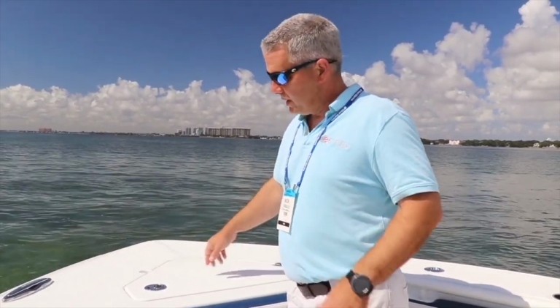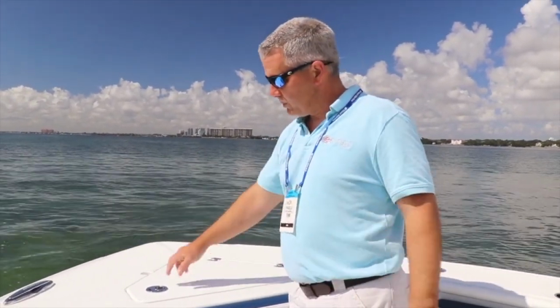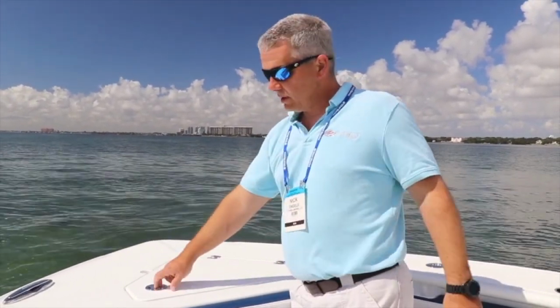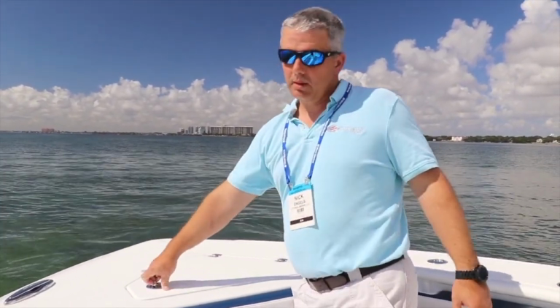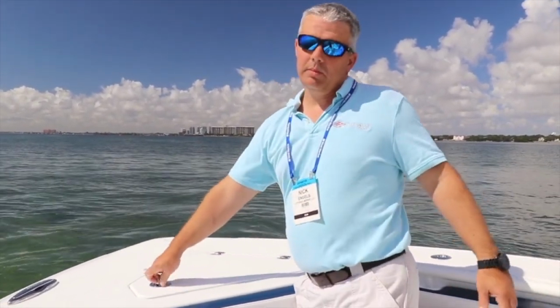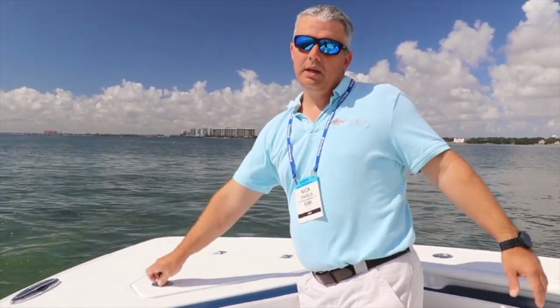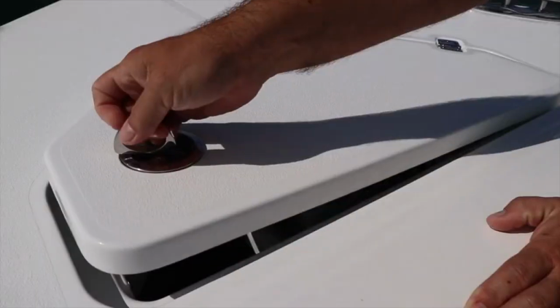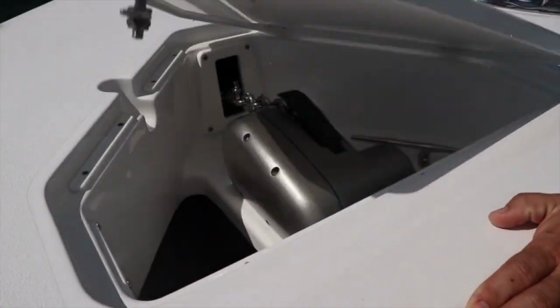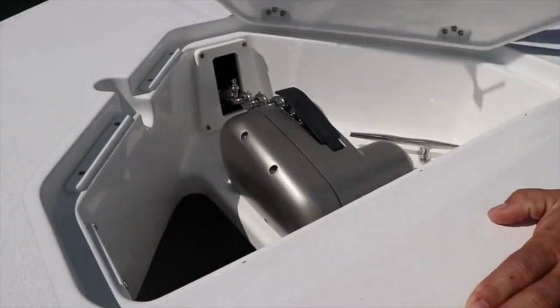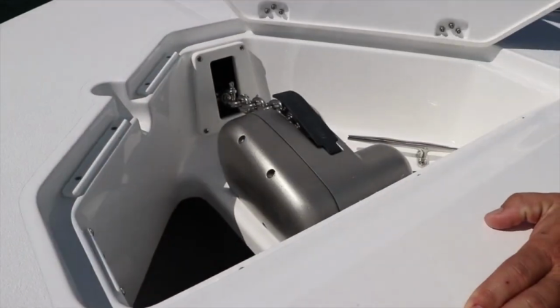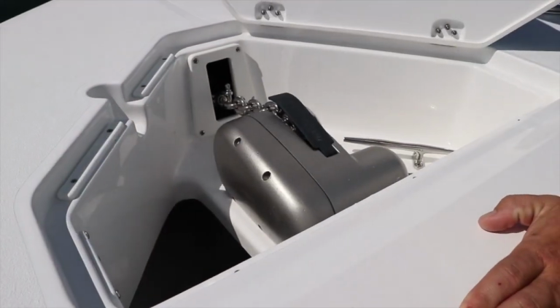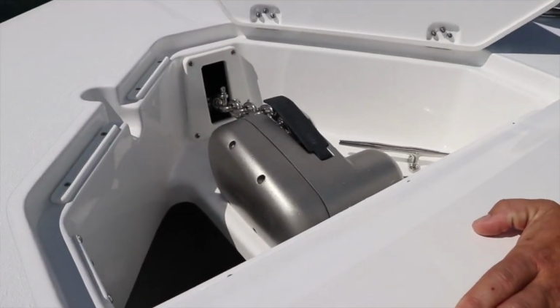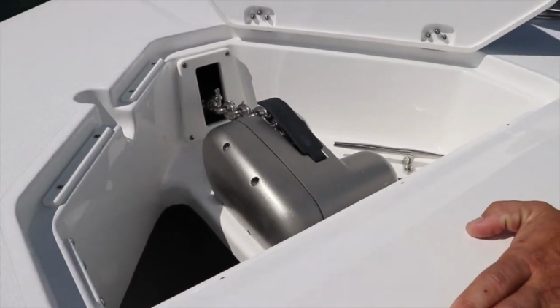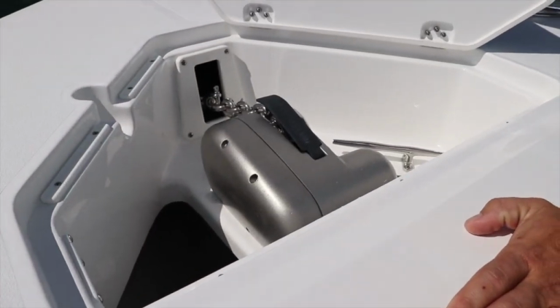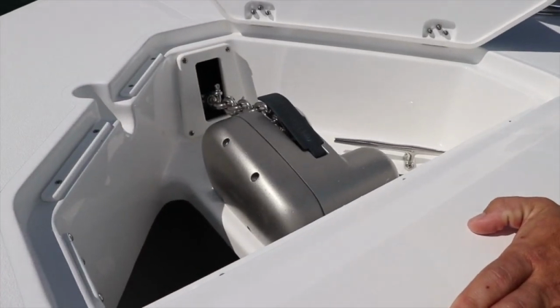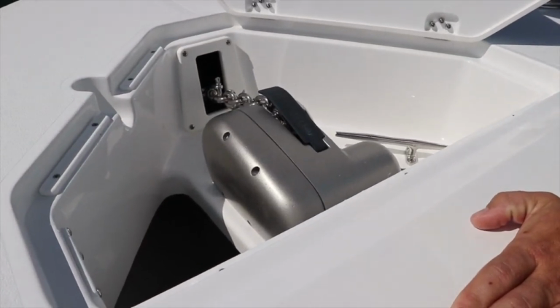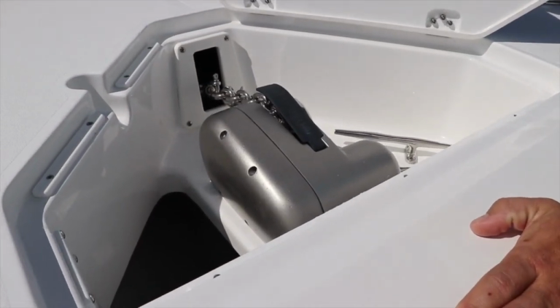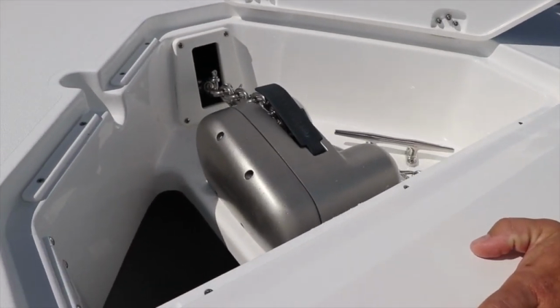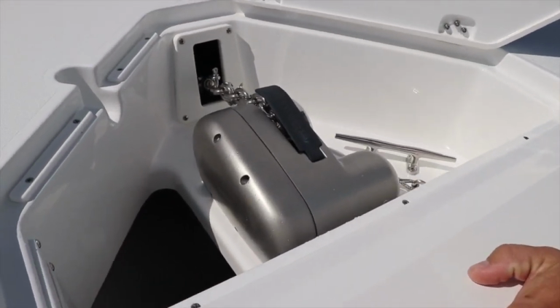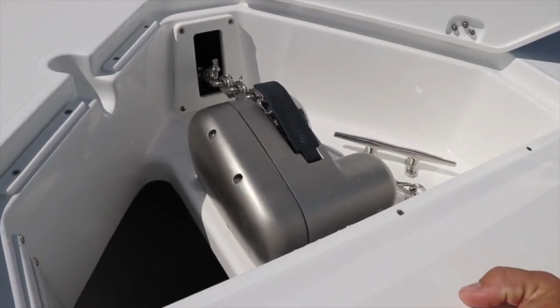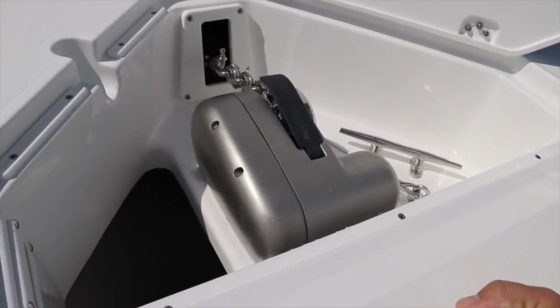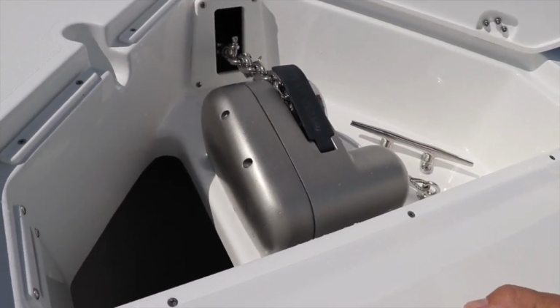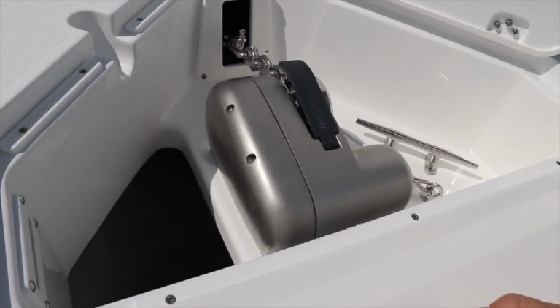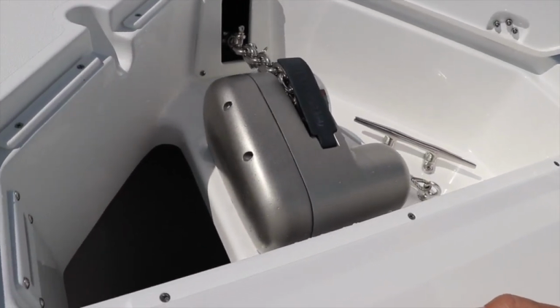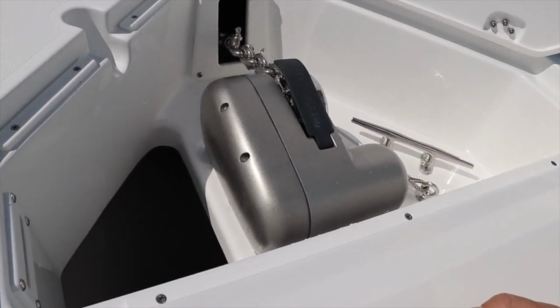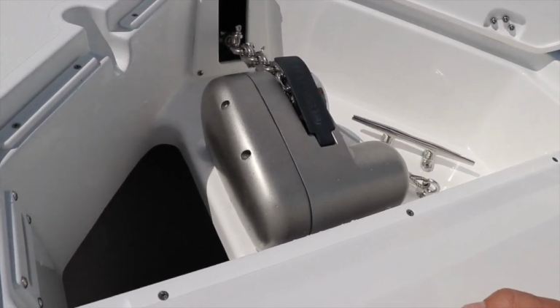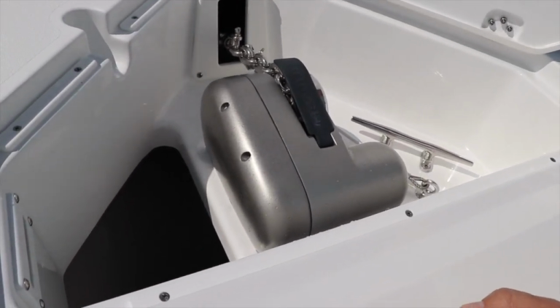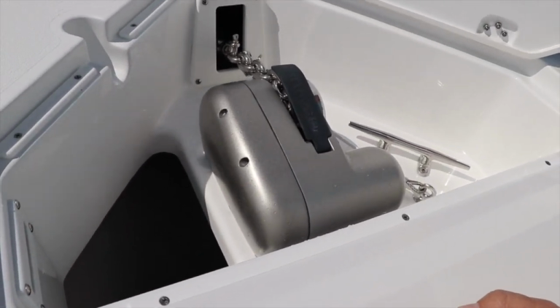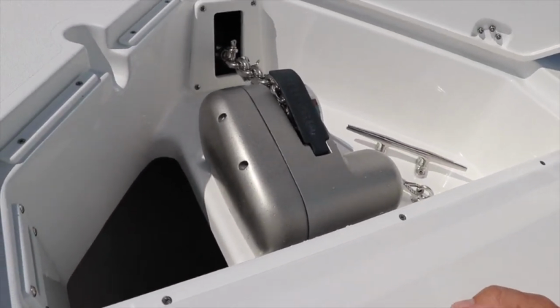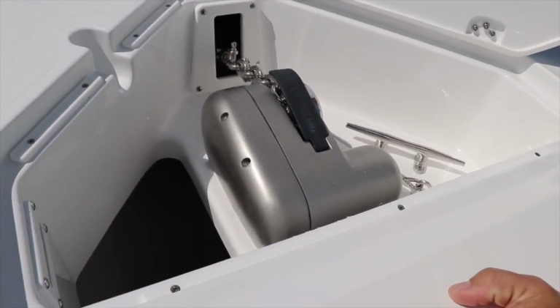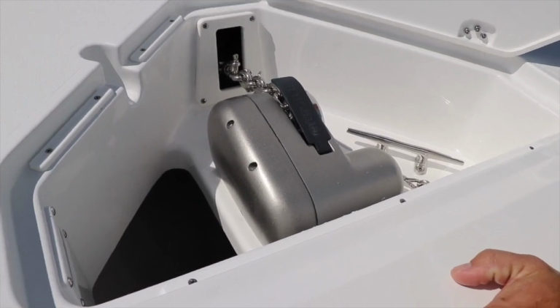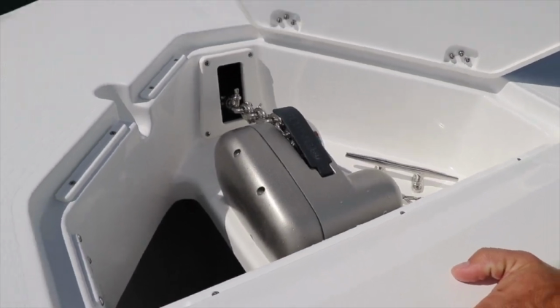Next big thing — big anchor locker compartment, where we've got a quick free fall windlass in here. That'll have a chain counter and a light on it.